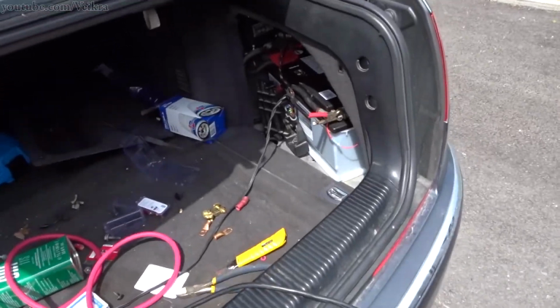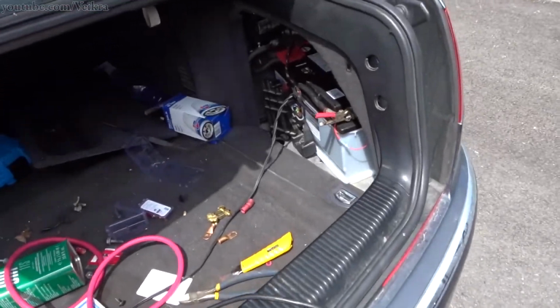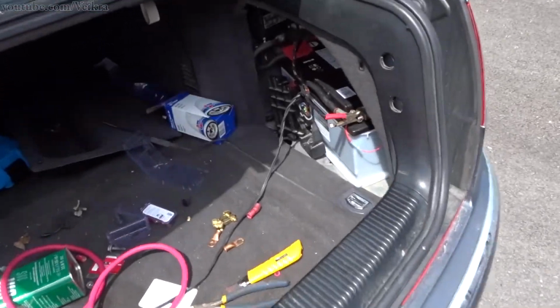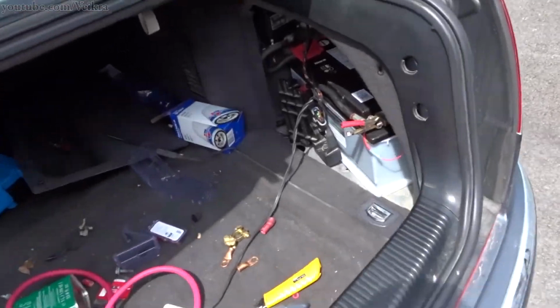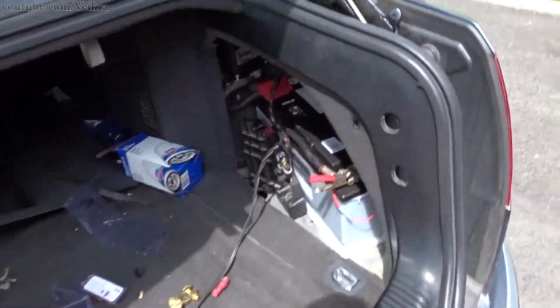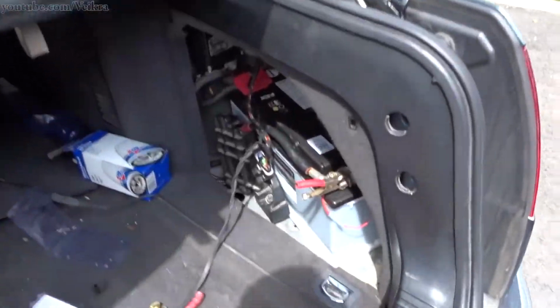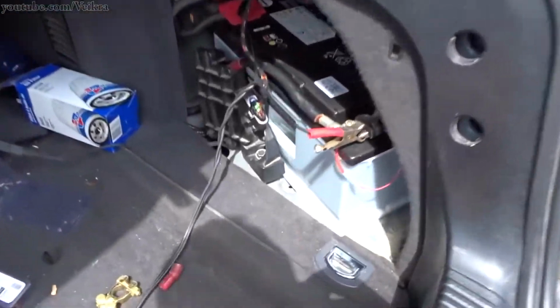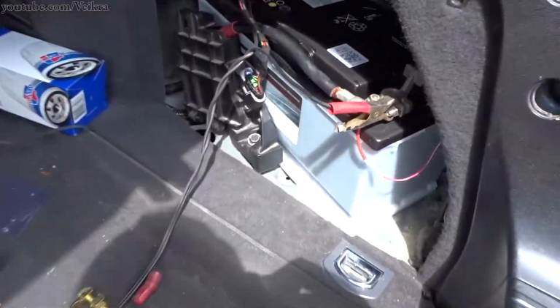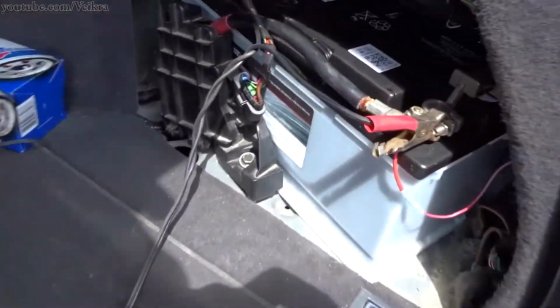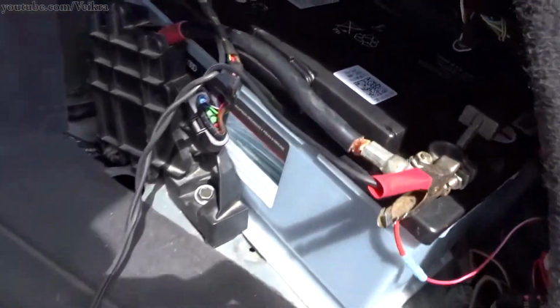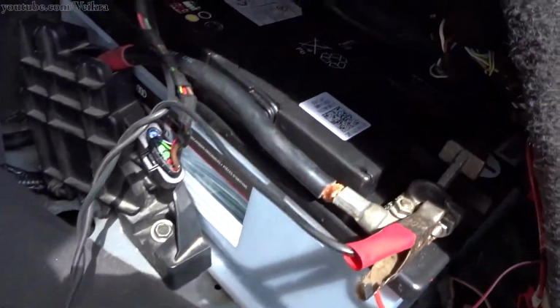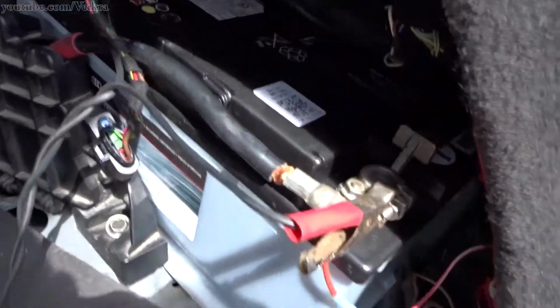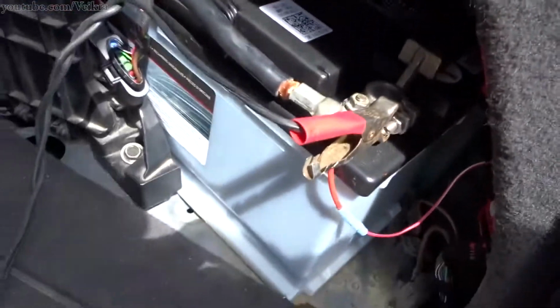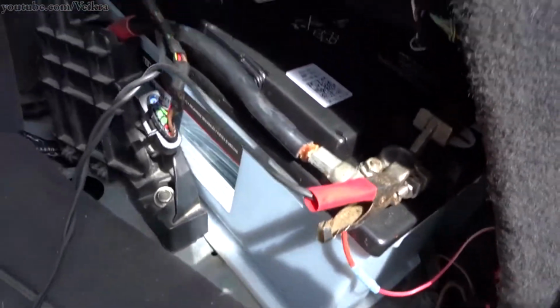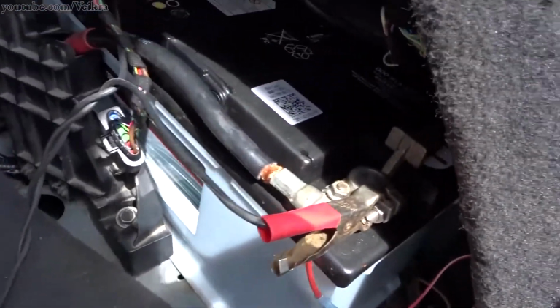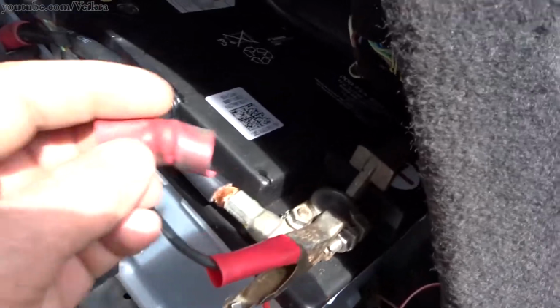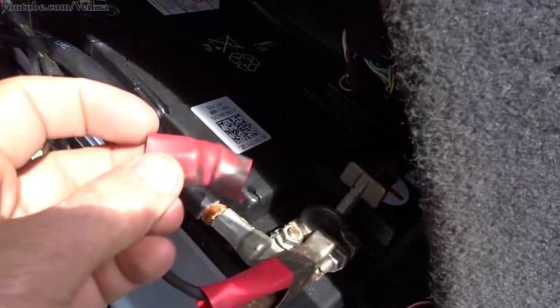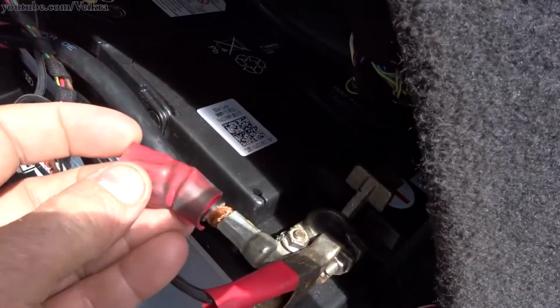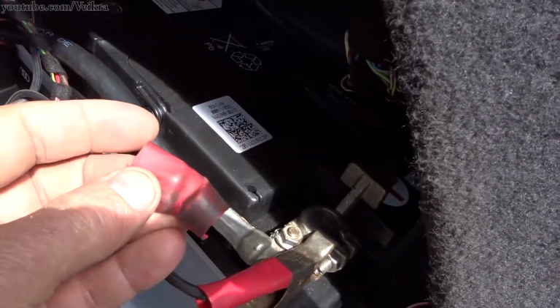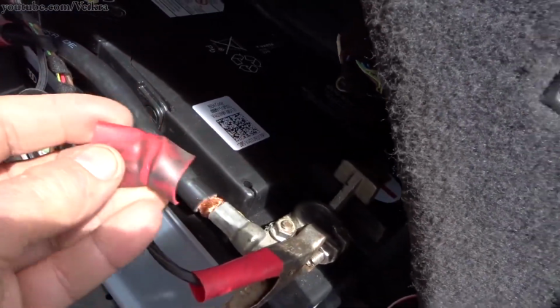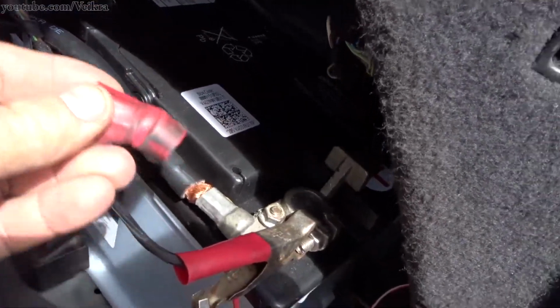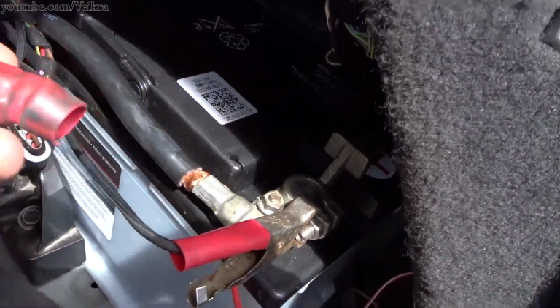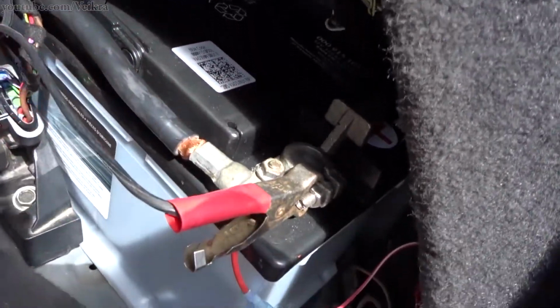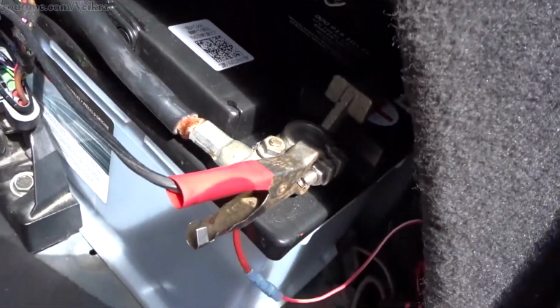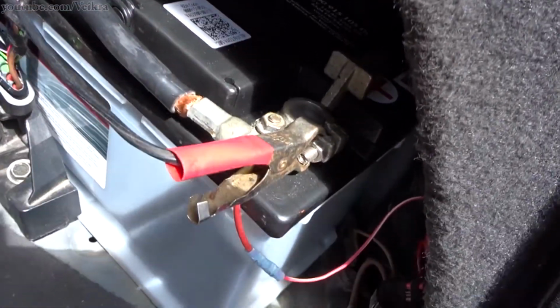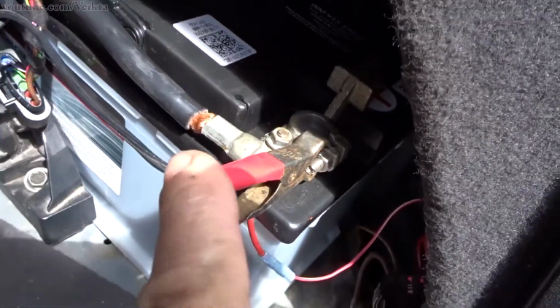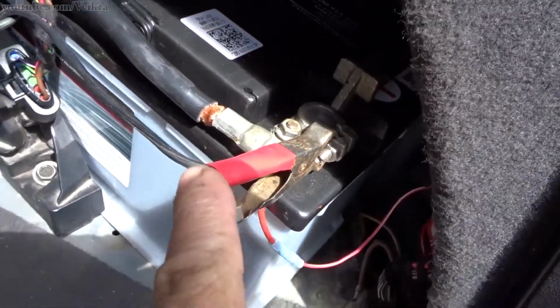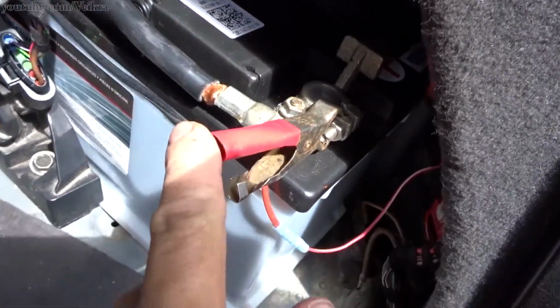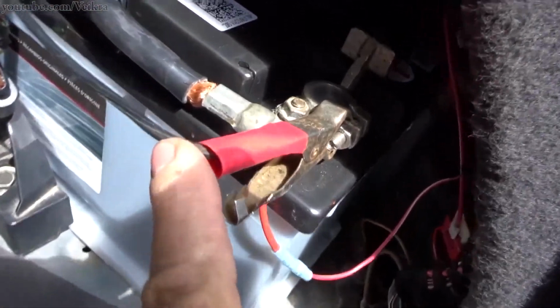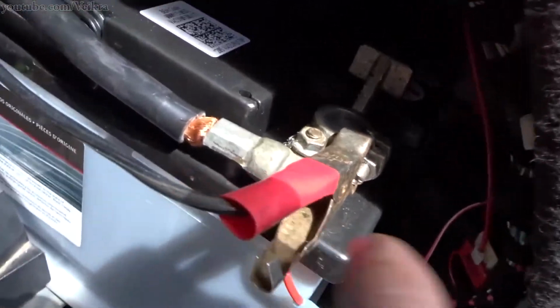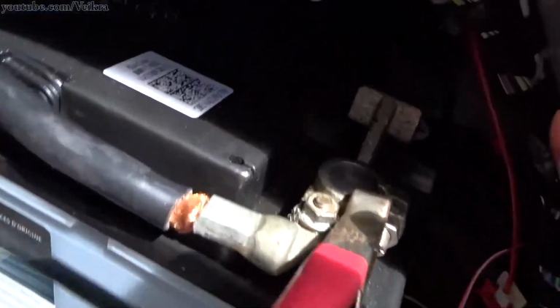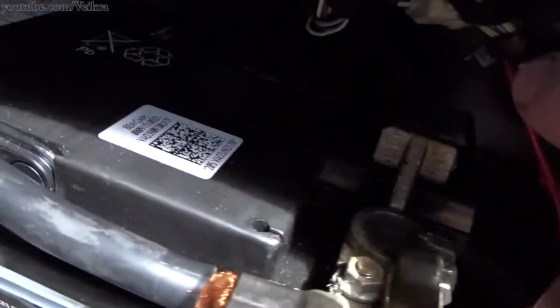G'day guys, Brickroy here. Hope everybody is doing well. This is a ODA 8L with 540,000 kilometers on it.